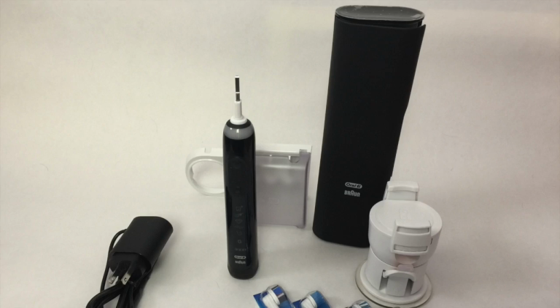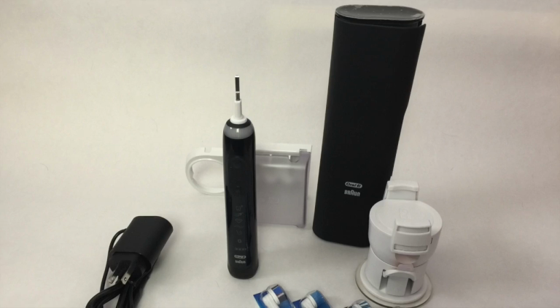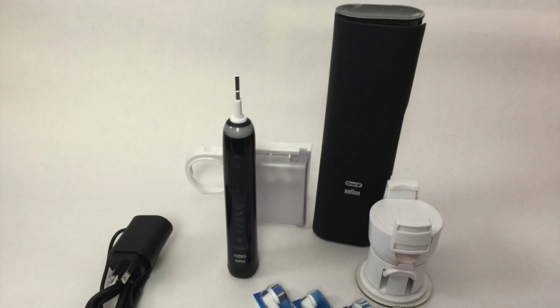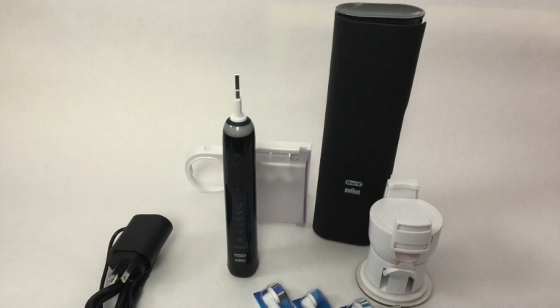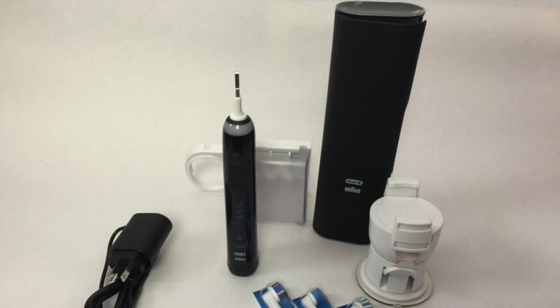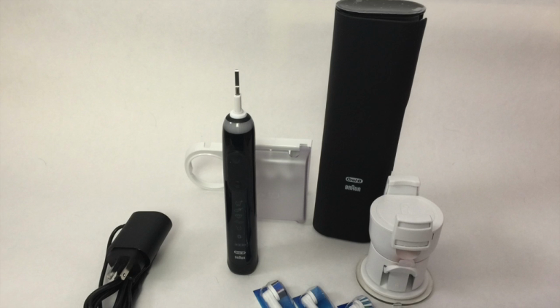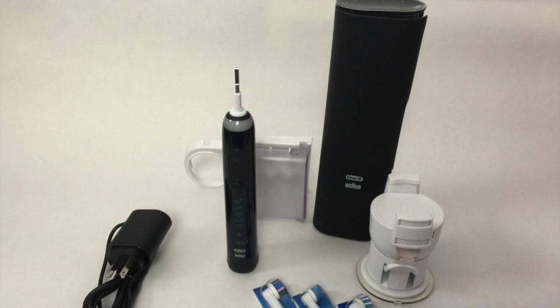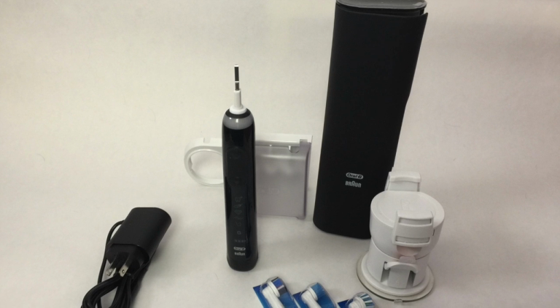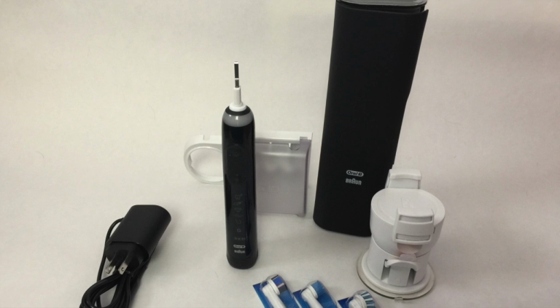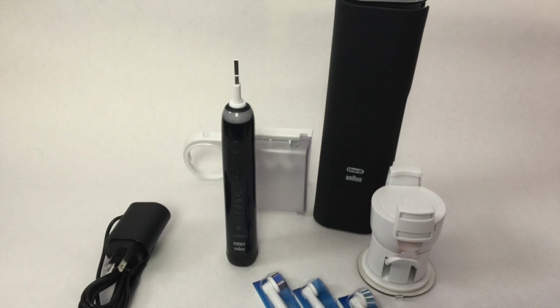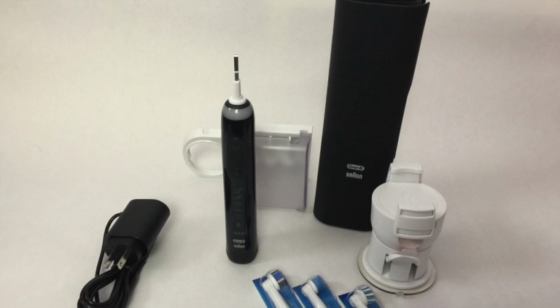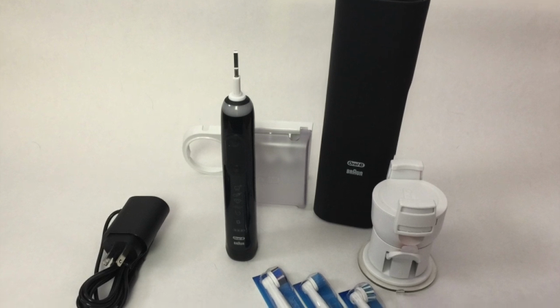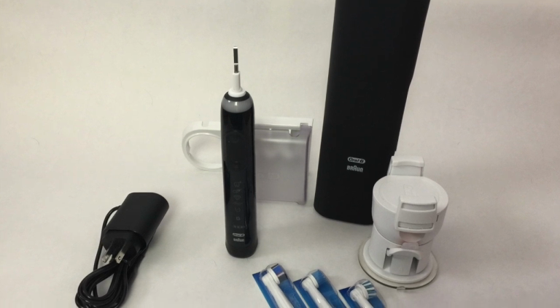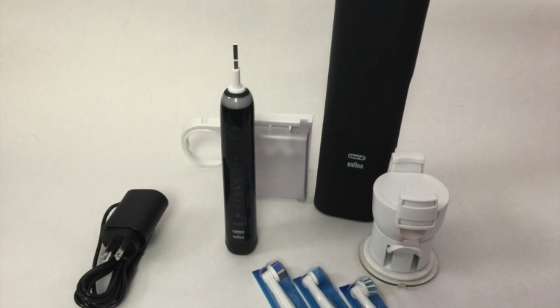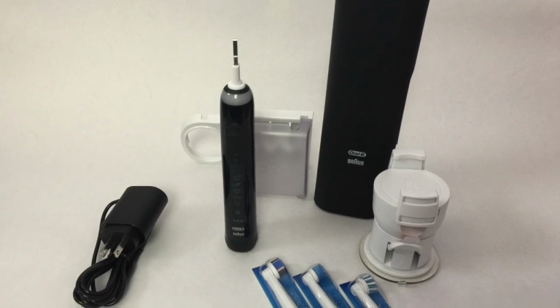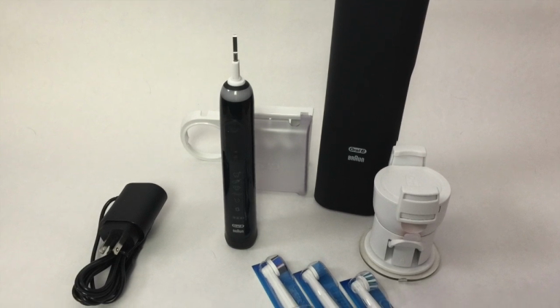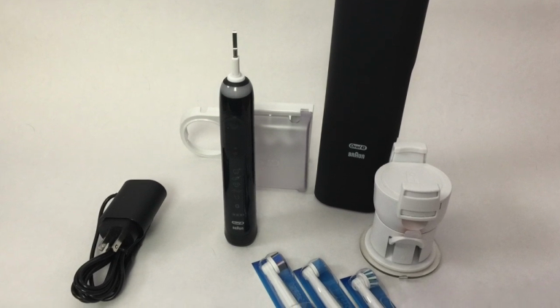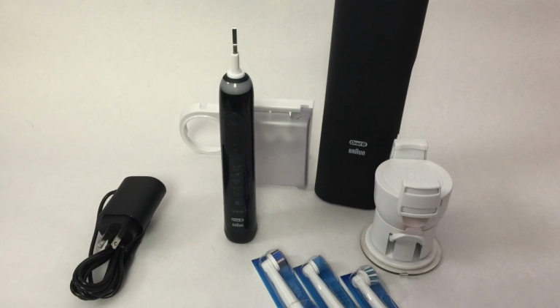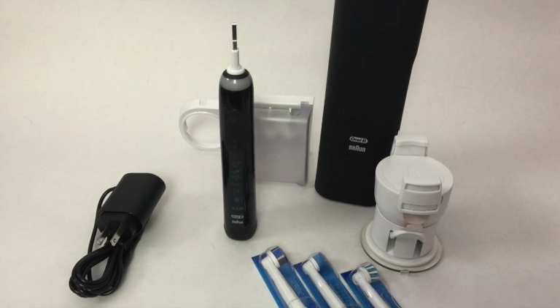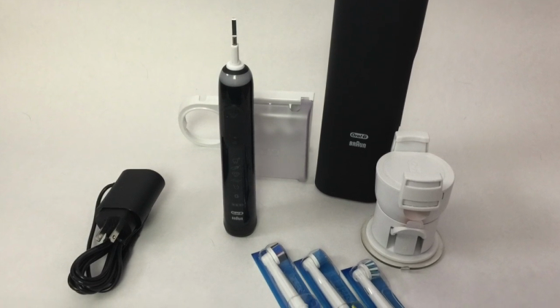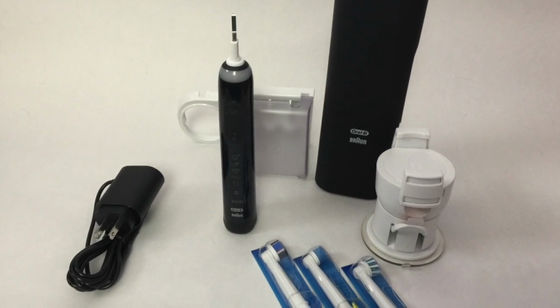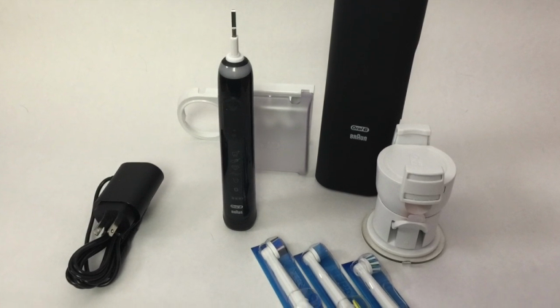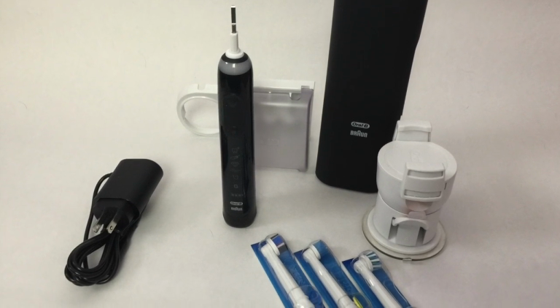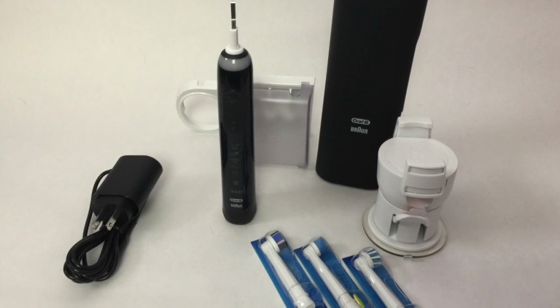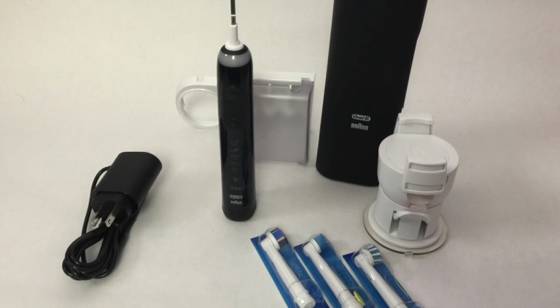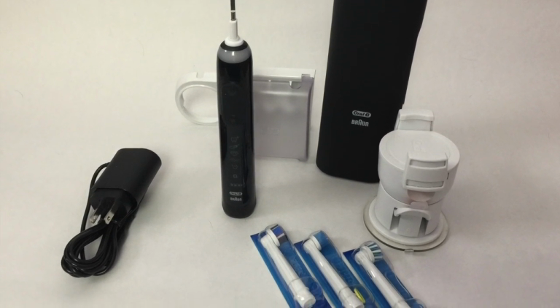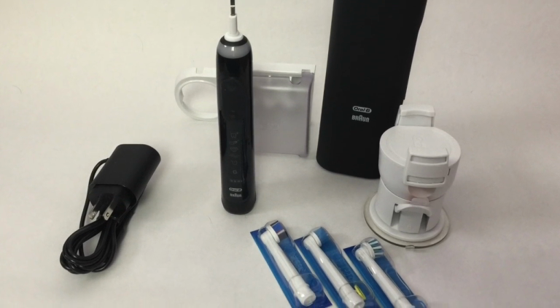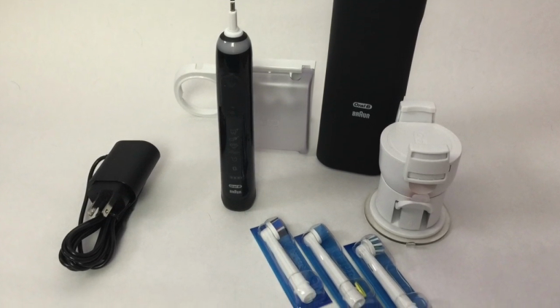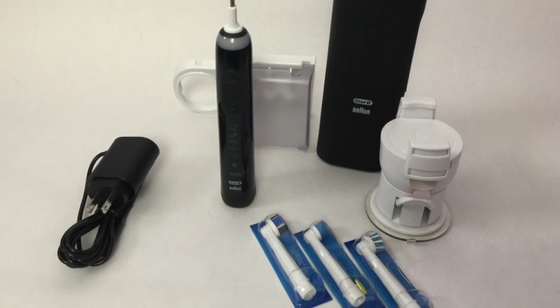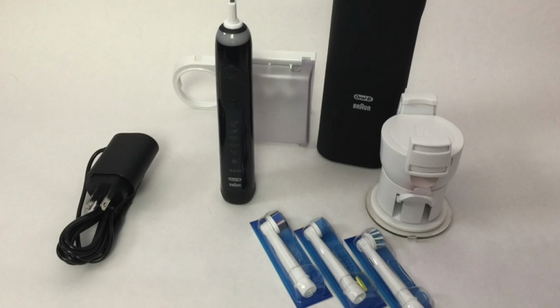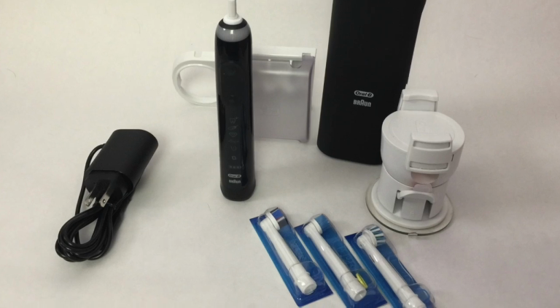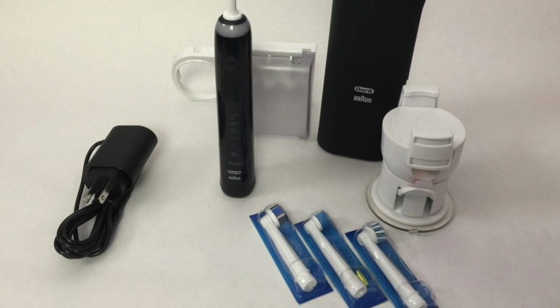The brush handle starter kit sells for about $269 Canadian and replacement brushes are about $36.